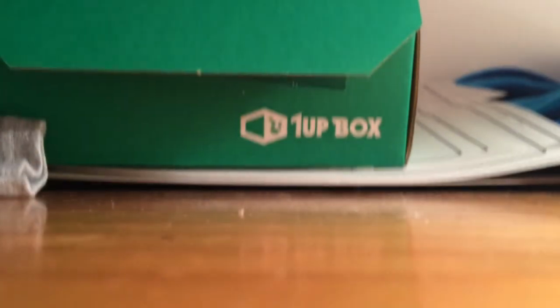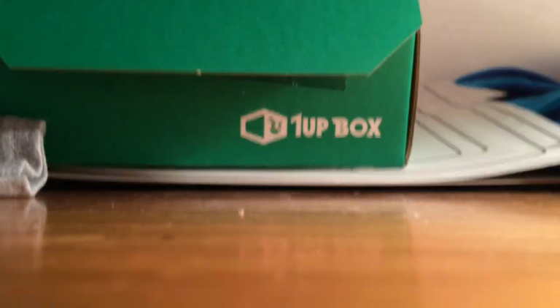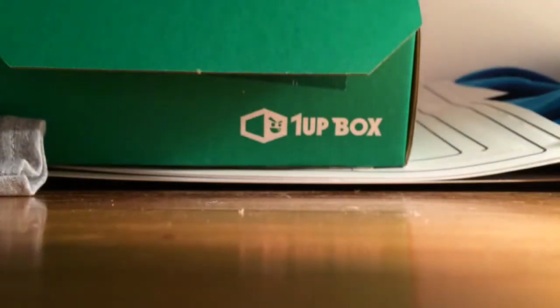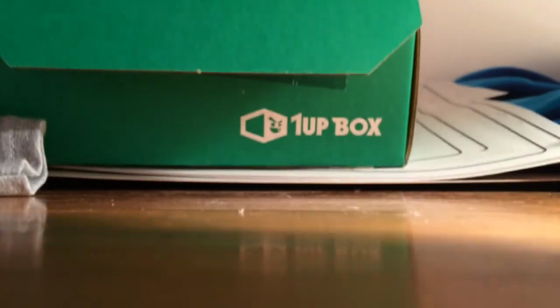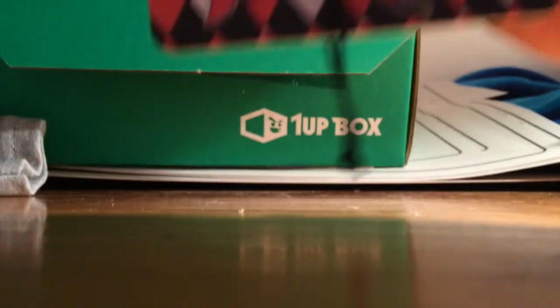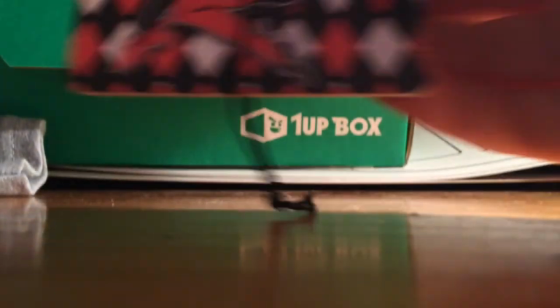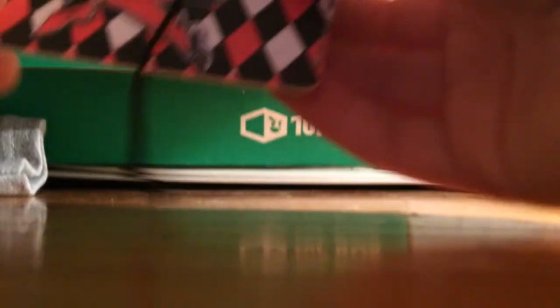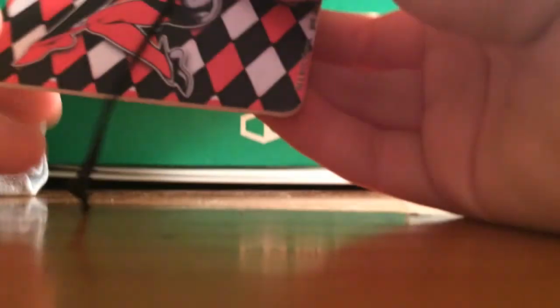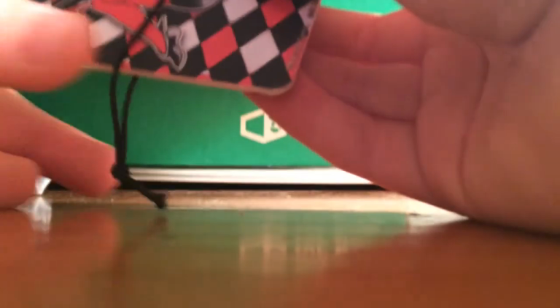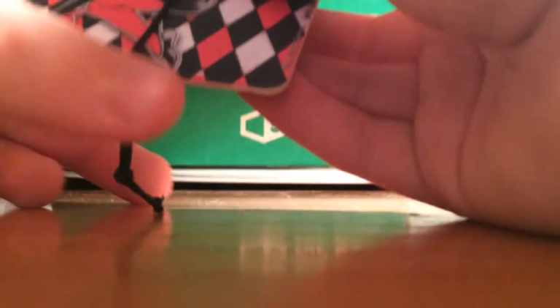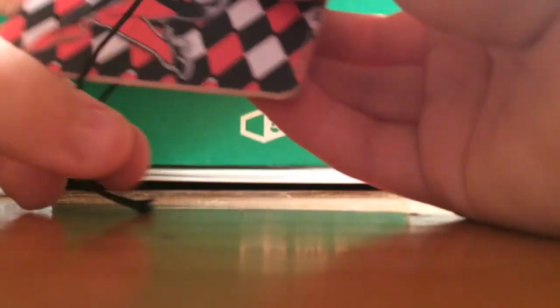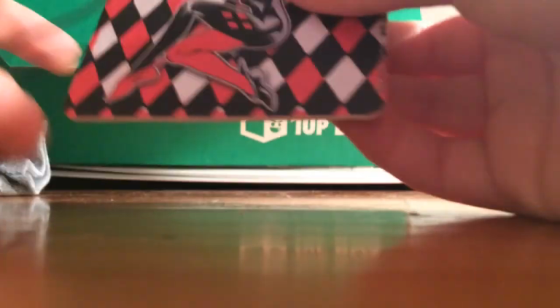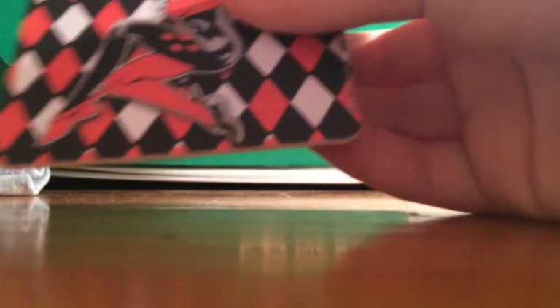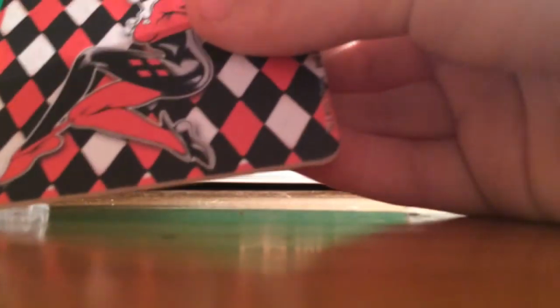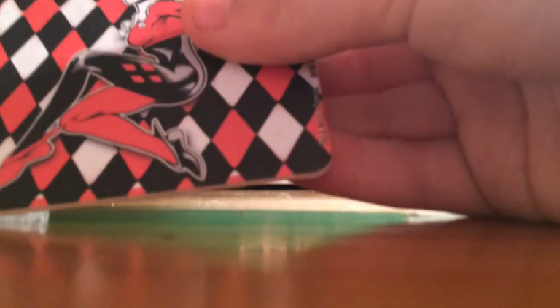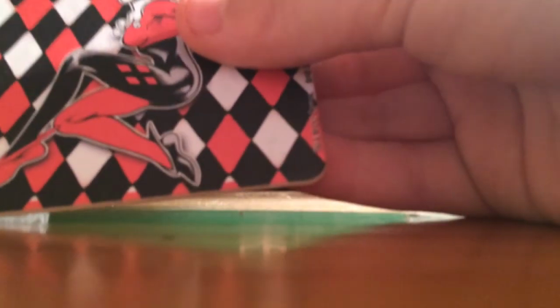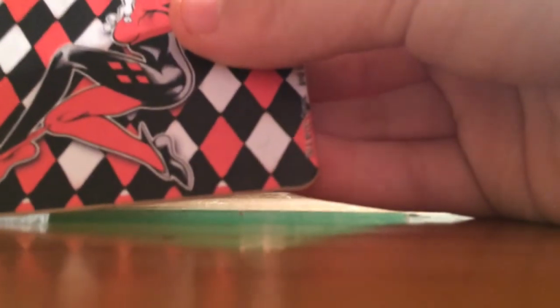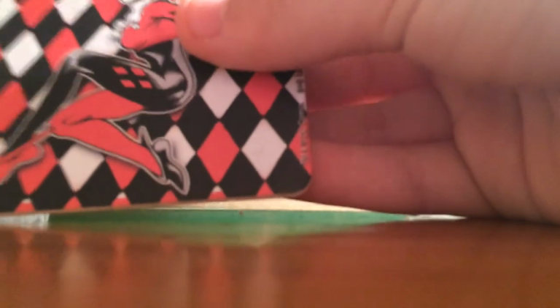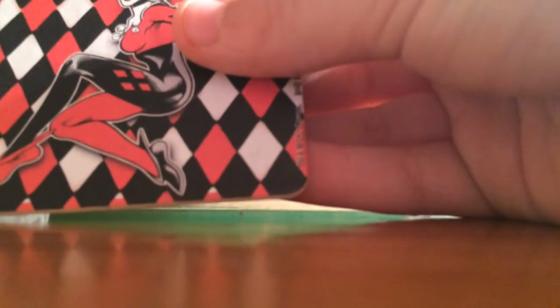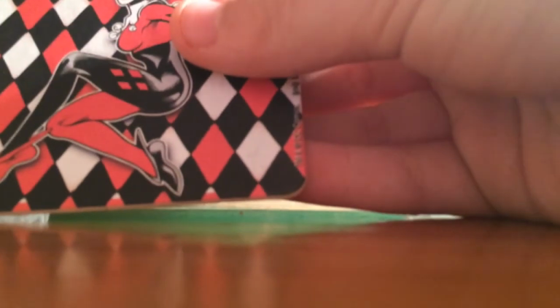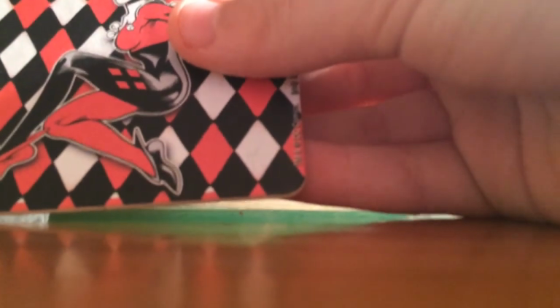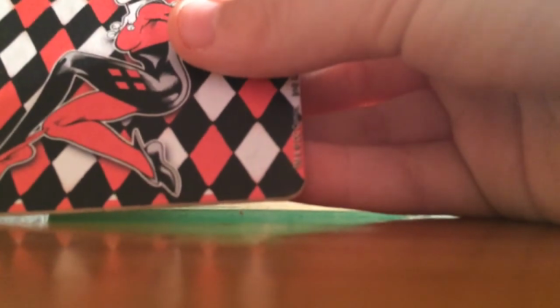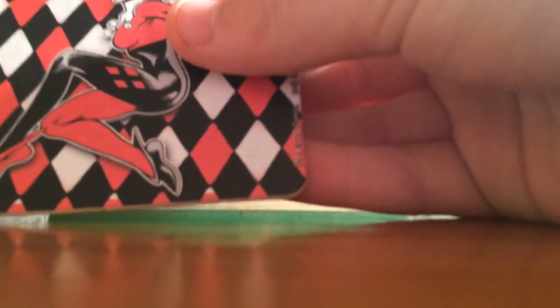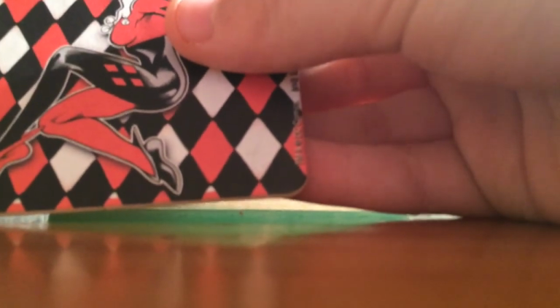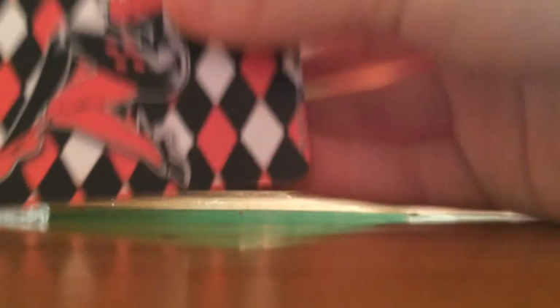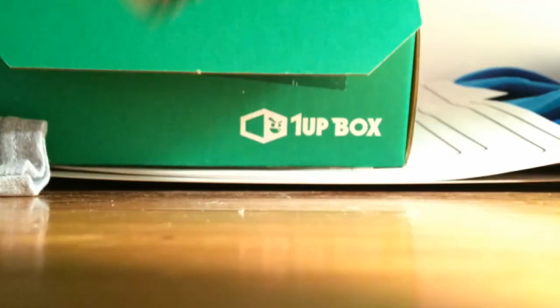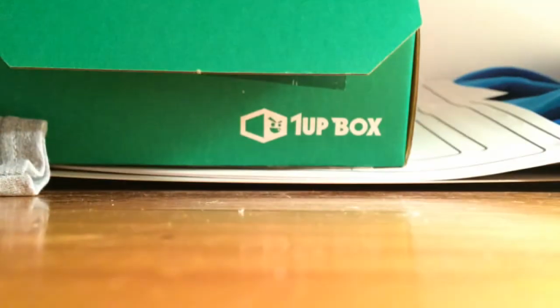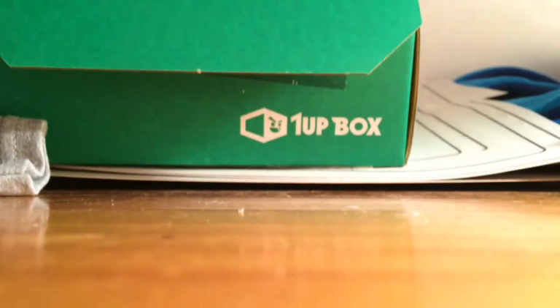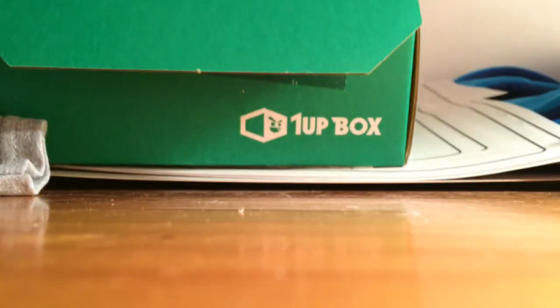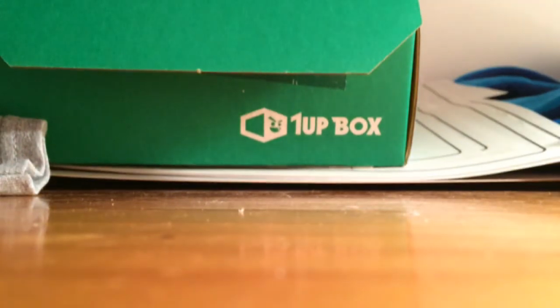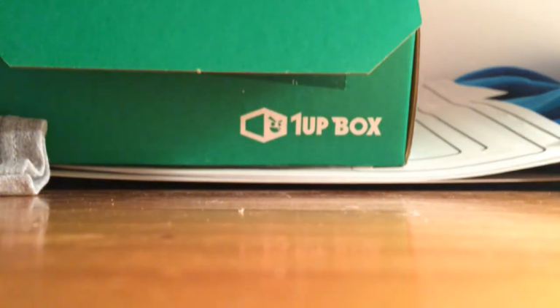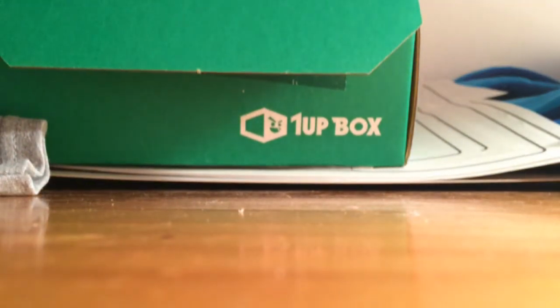Oh, it actually smells good! So here's the Harley Quinn air freshener.